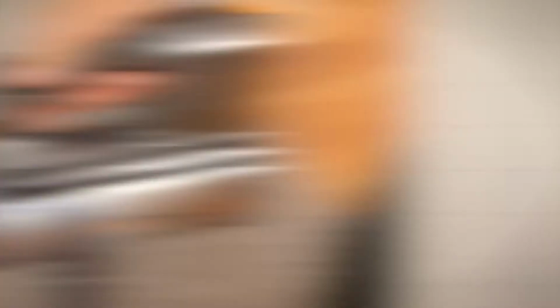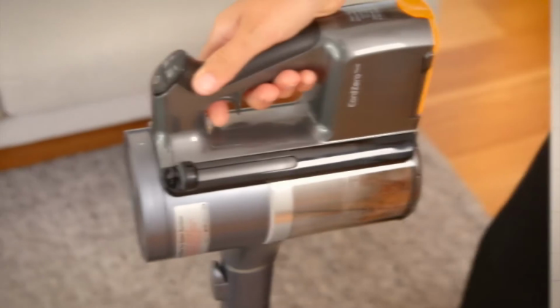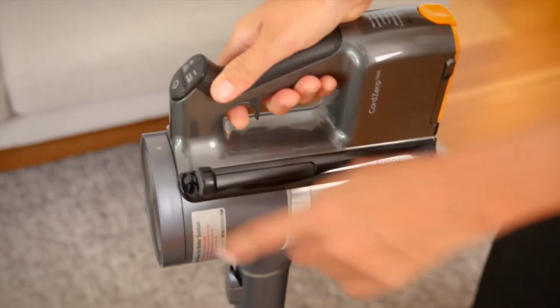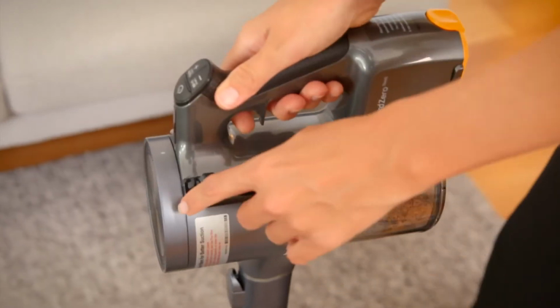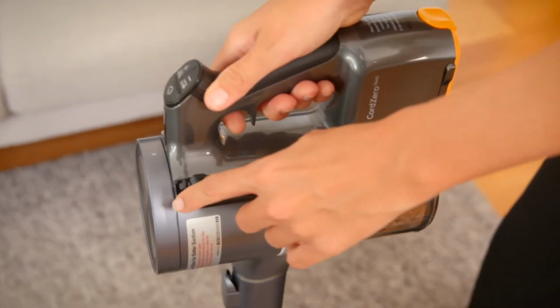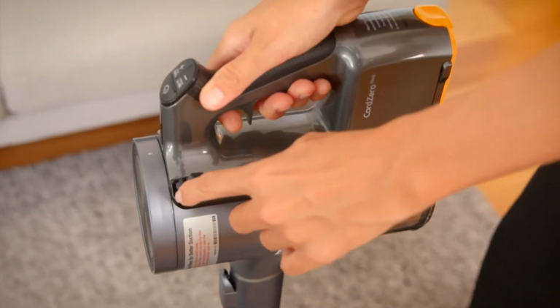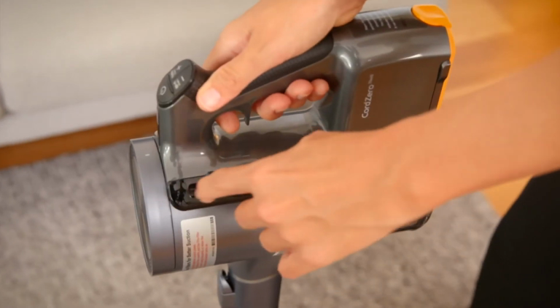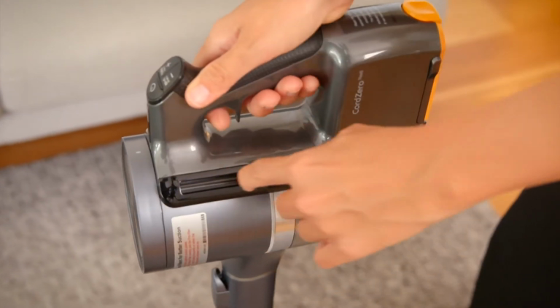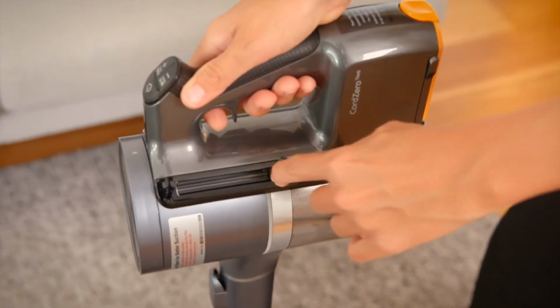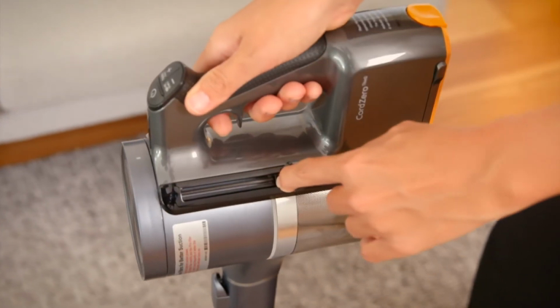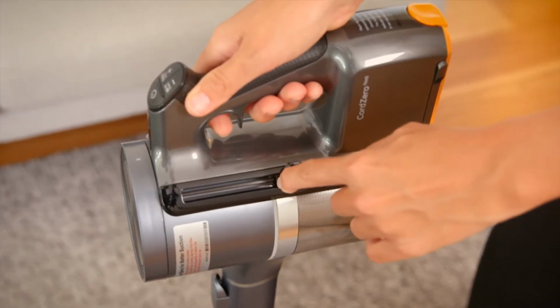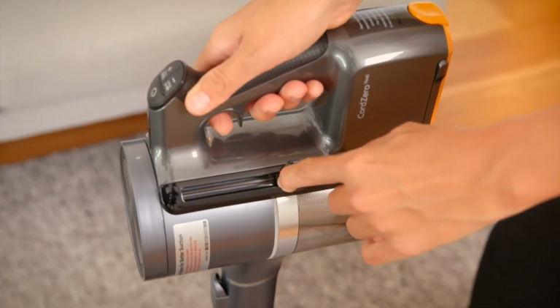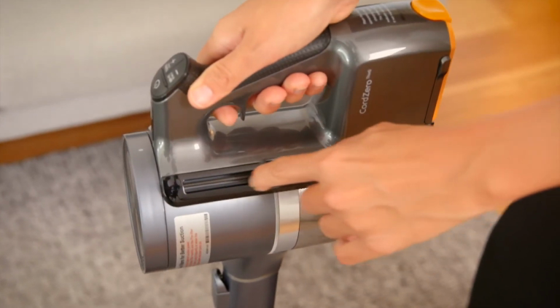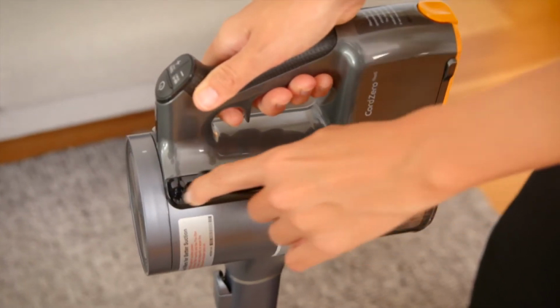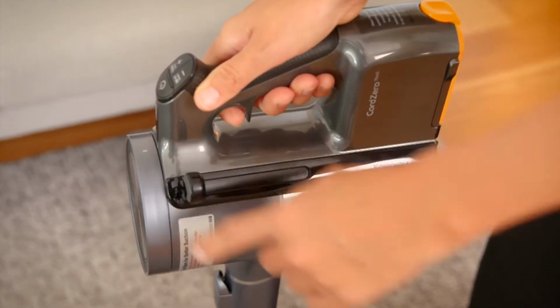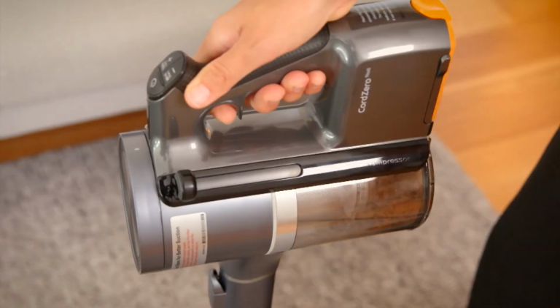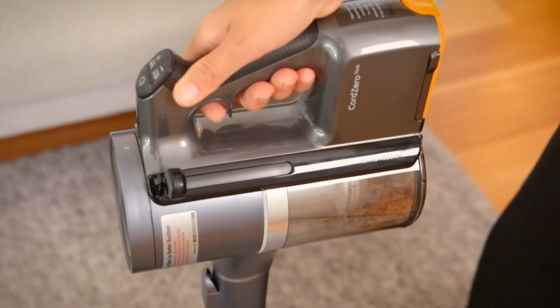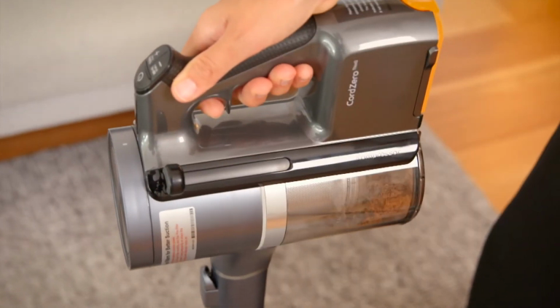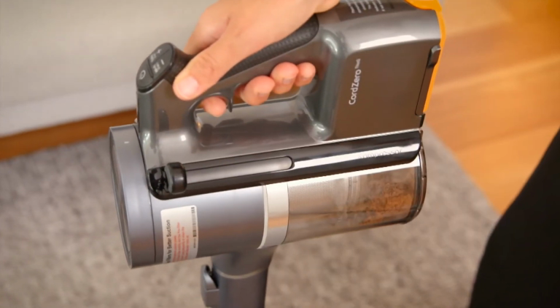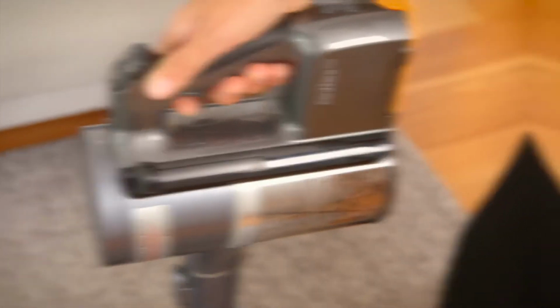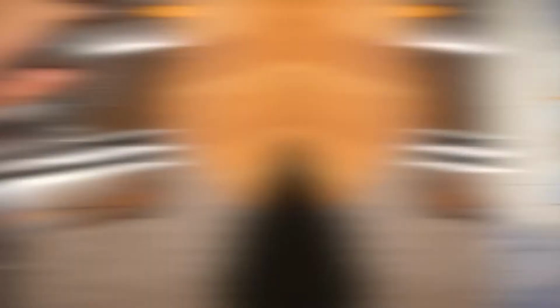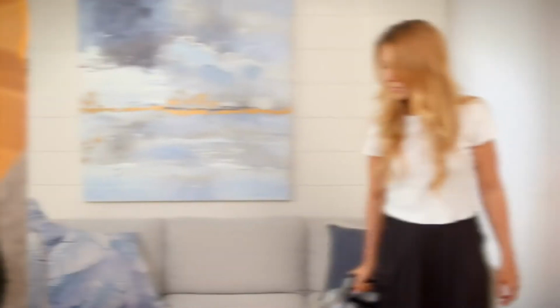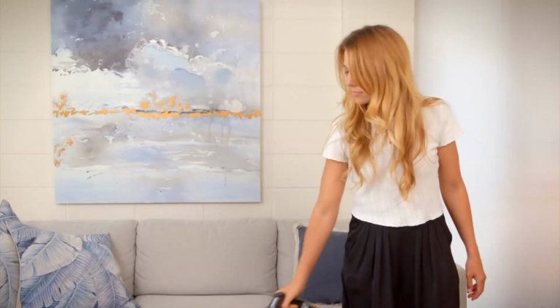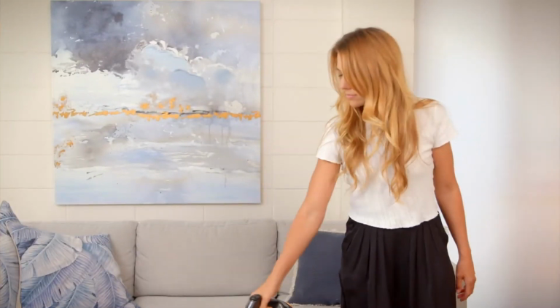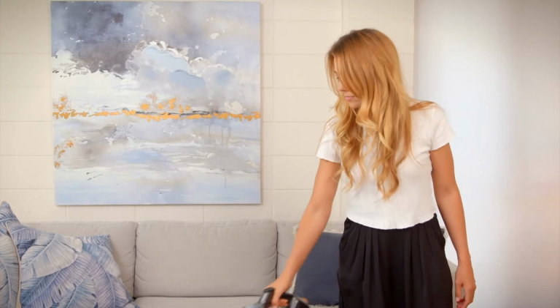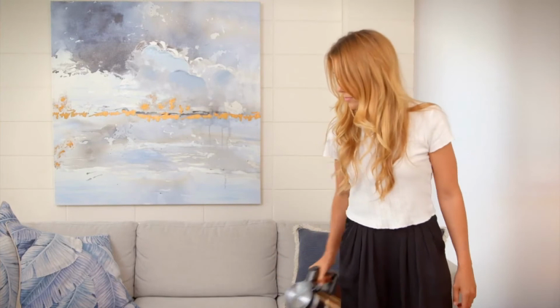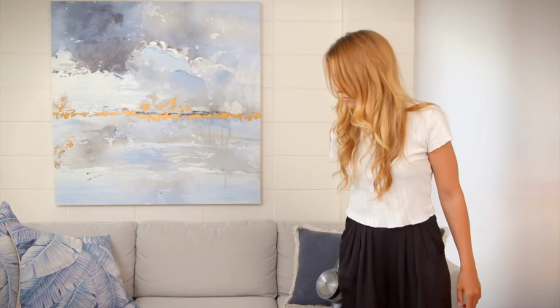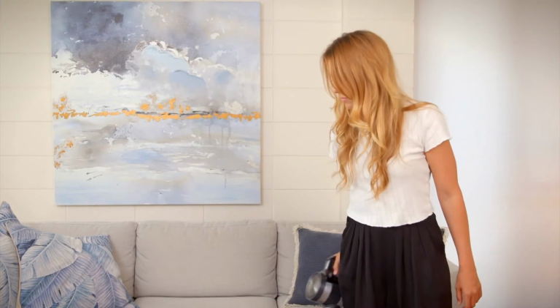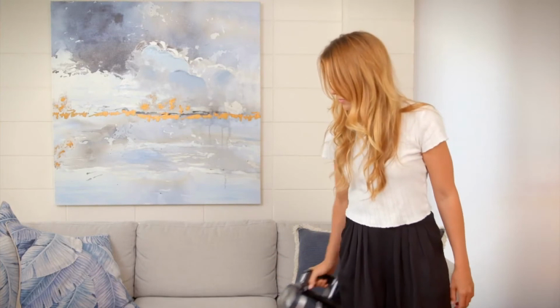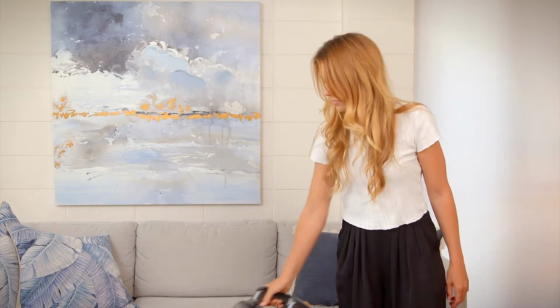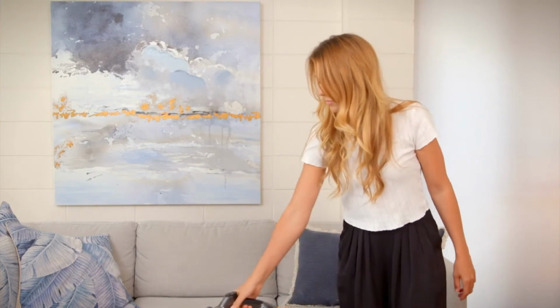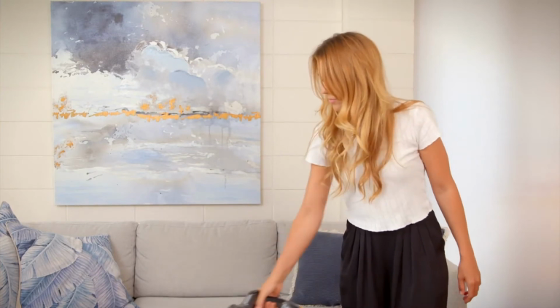The LG compressor technology saves you time by compressing dust and hair in the bin, so you don't have to empty the bin as often.